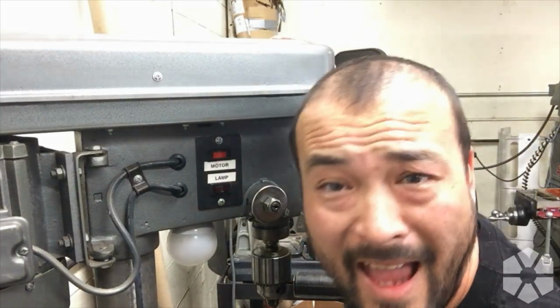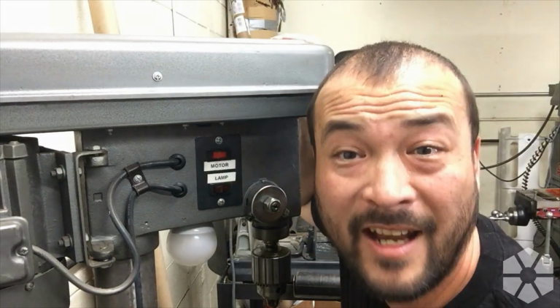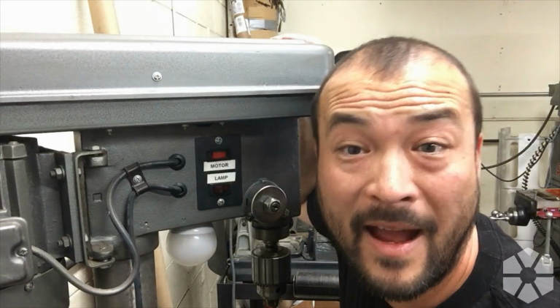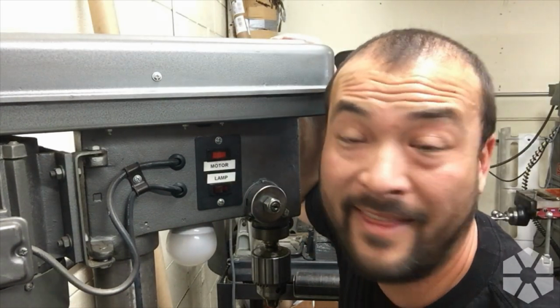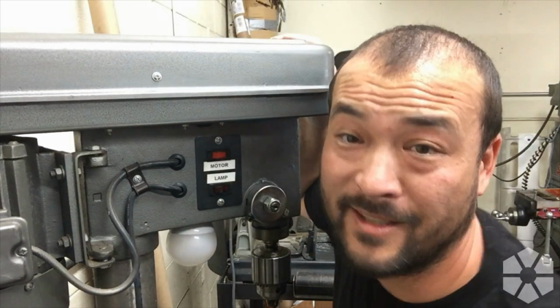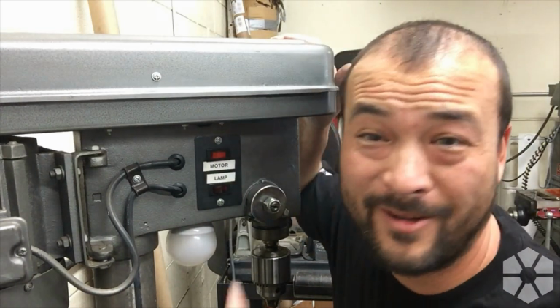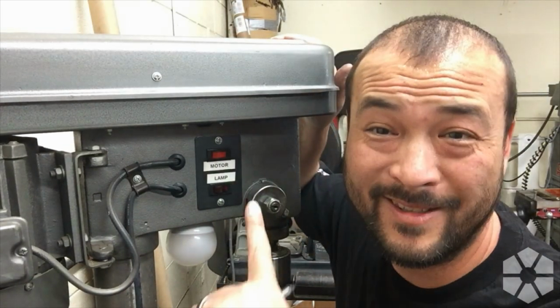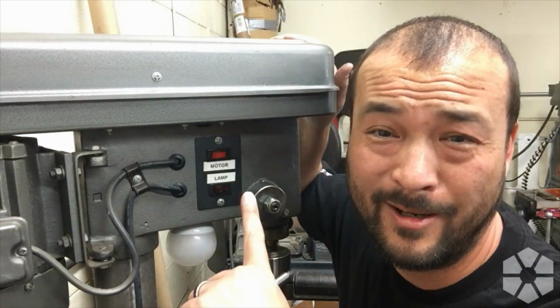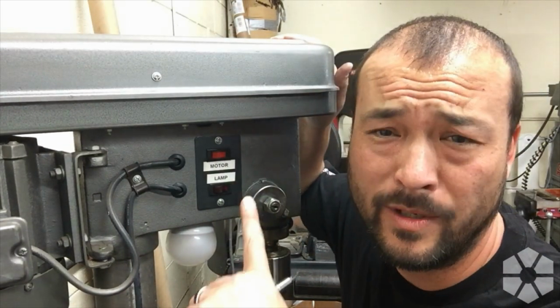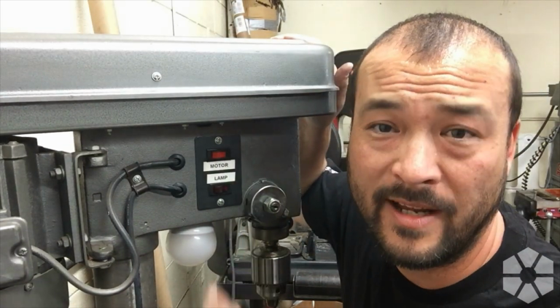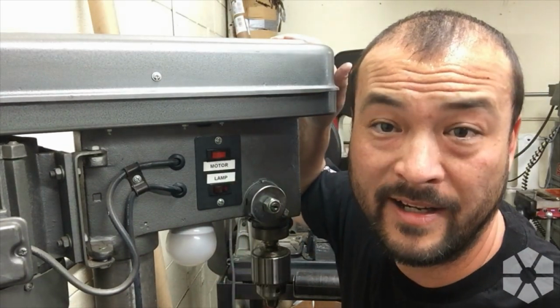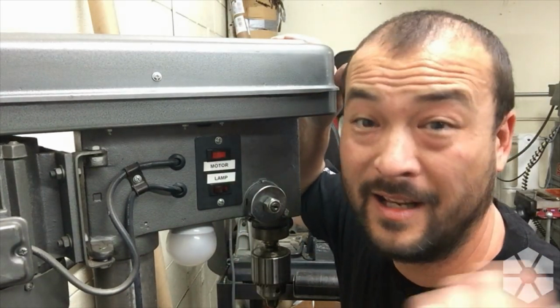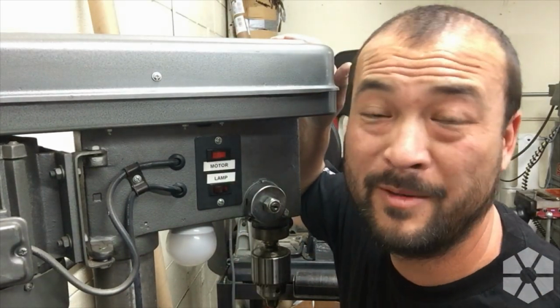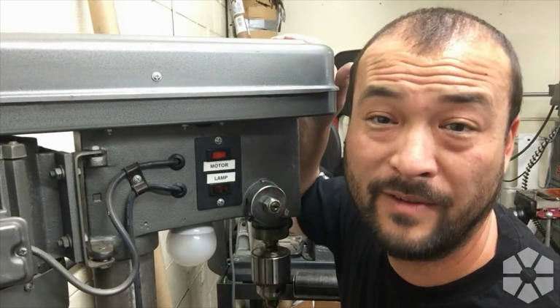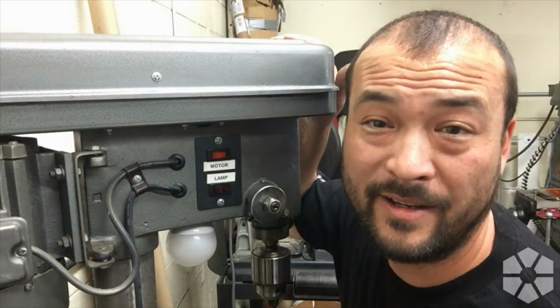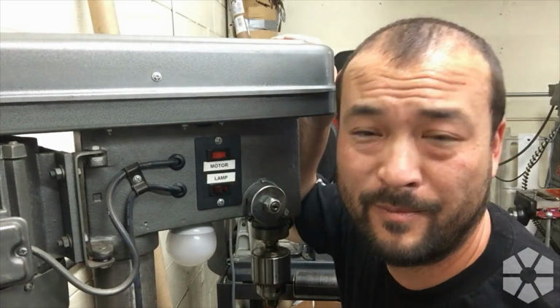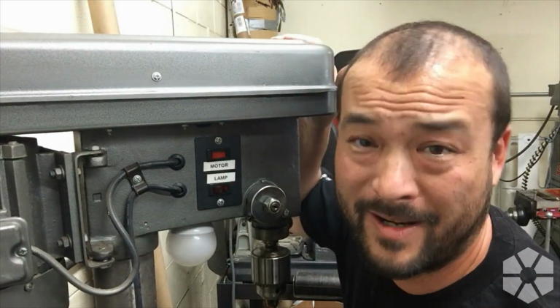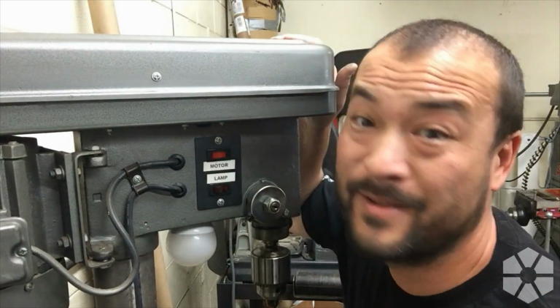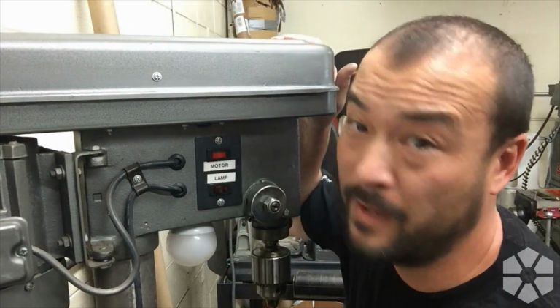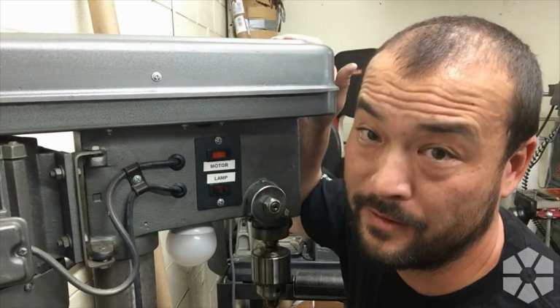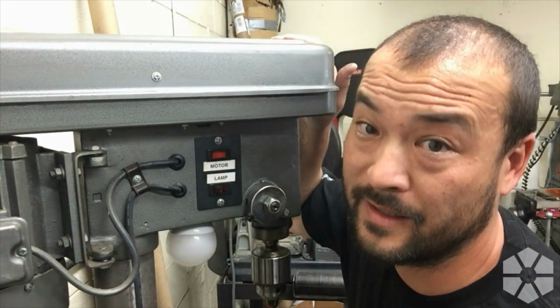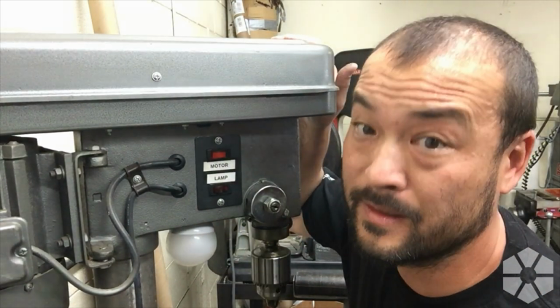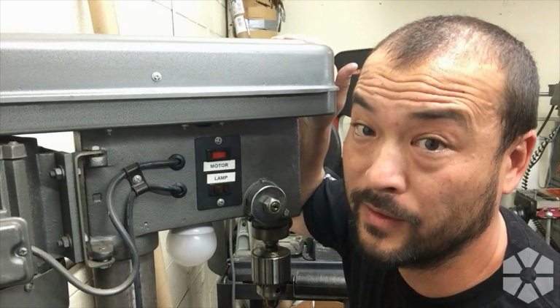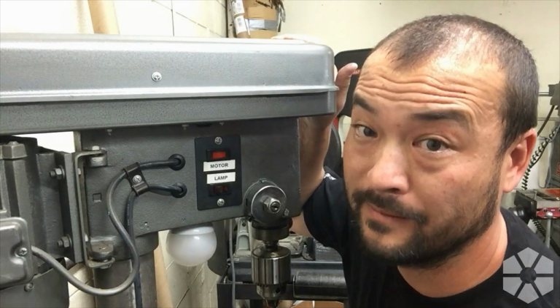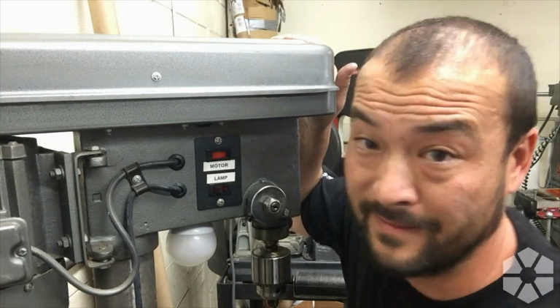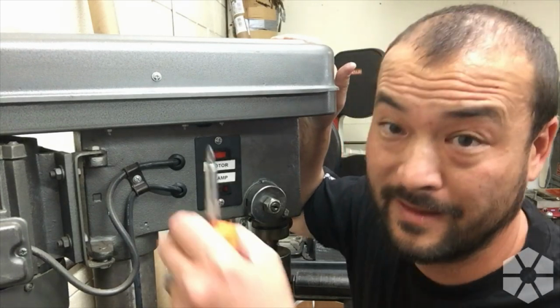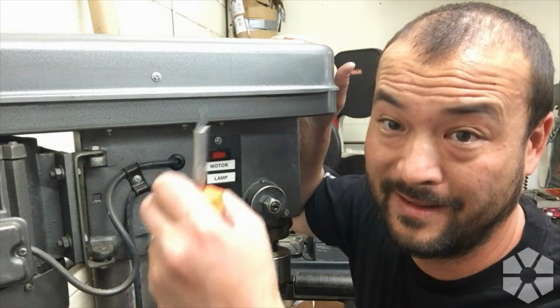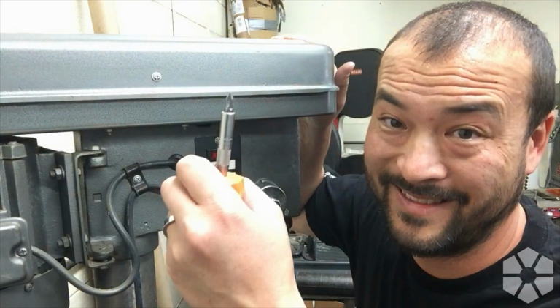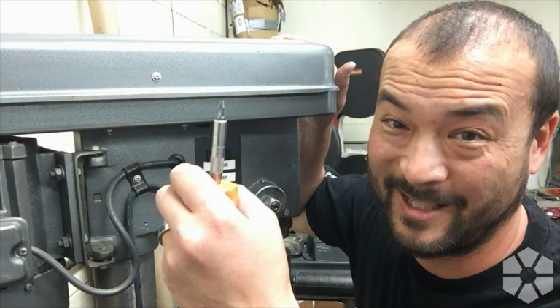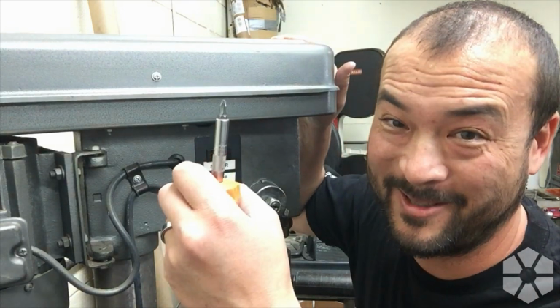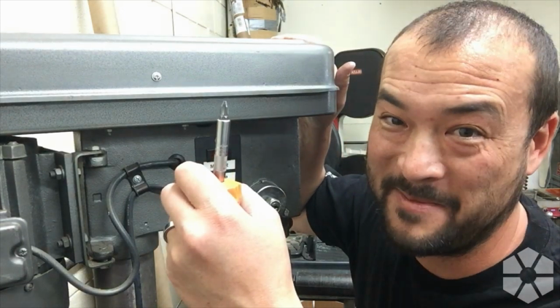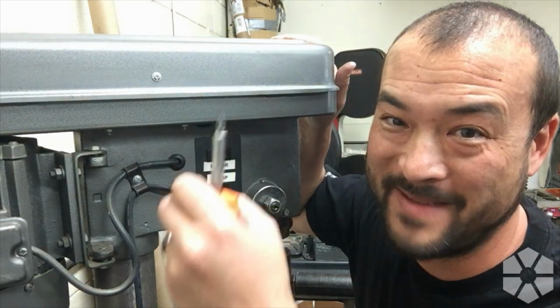Anyway, that's all there is to it — we're done here. I'm going to move on to preparing some other thing that's broken. Thanks for stopping by.